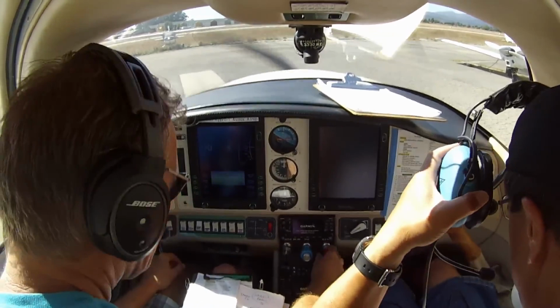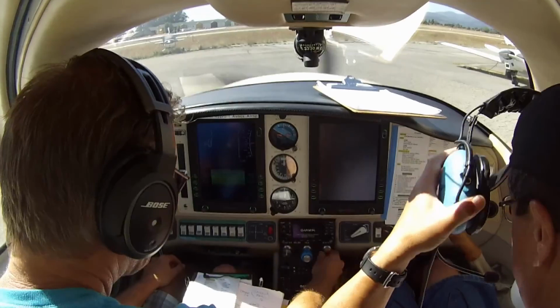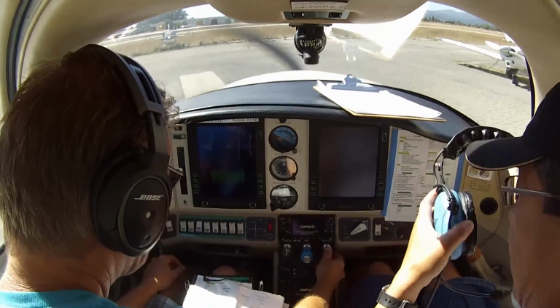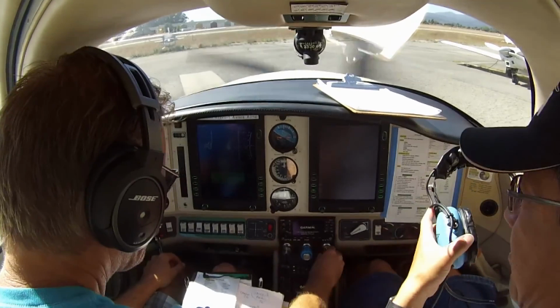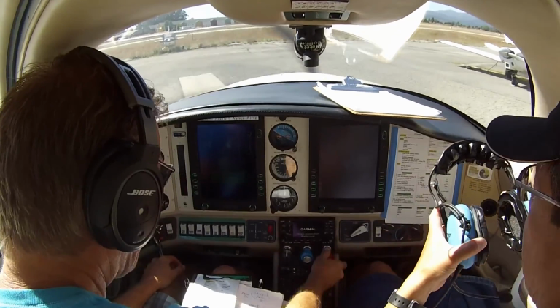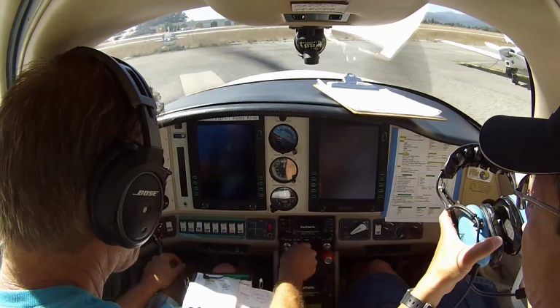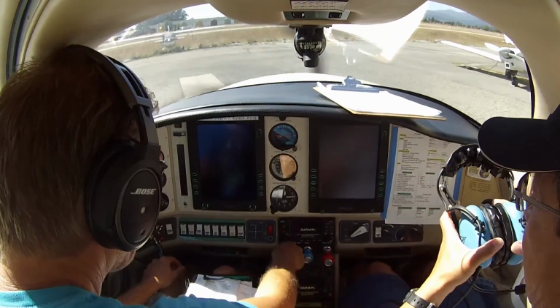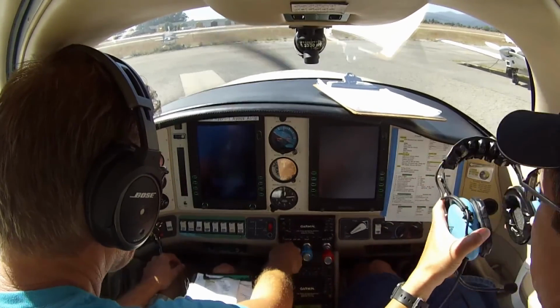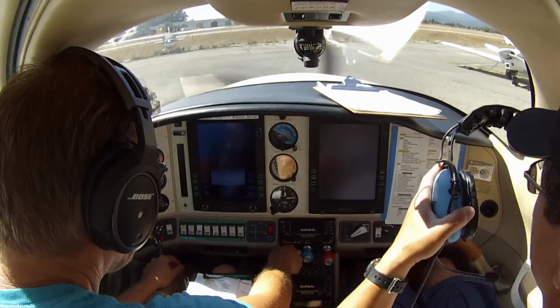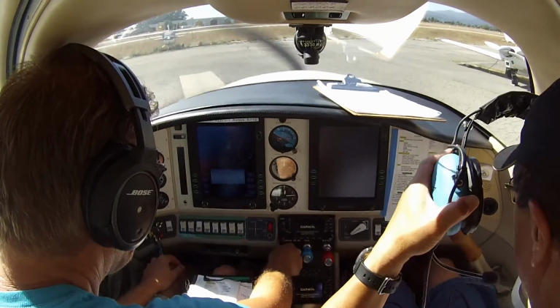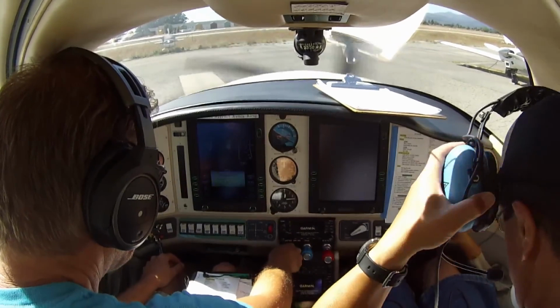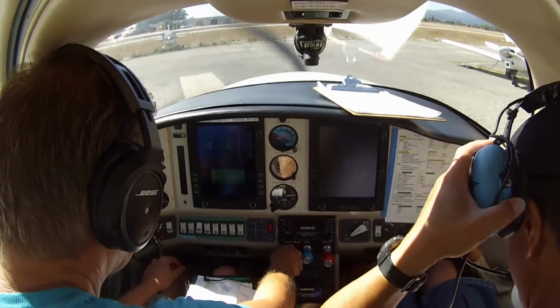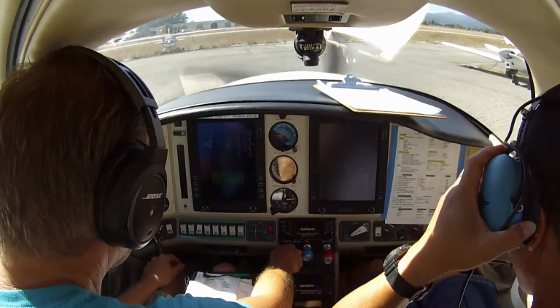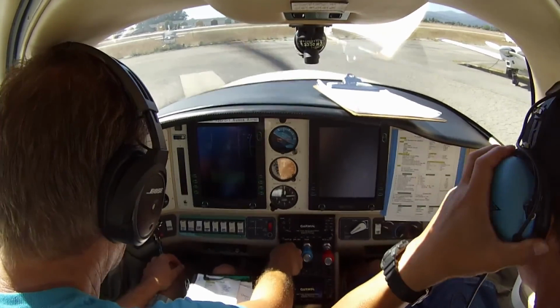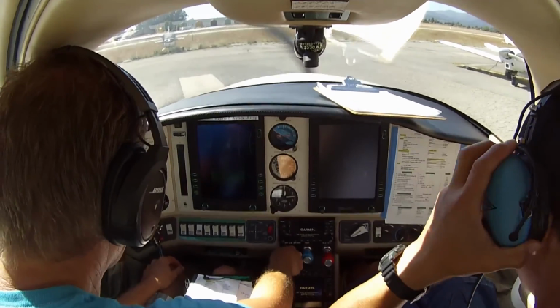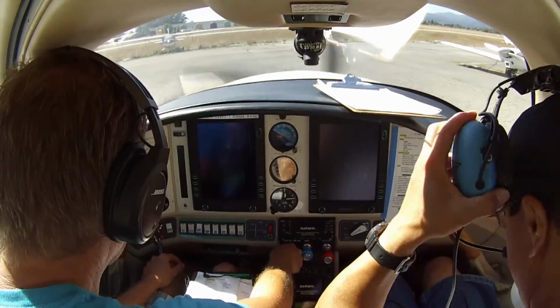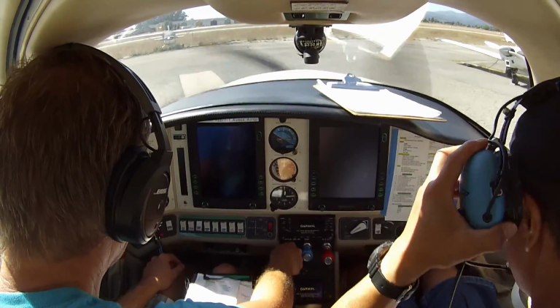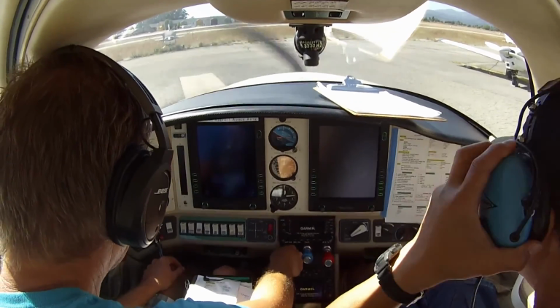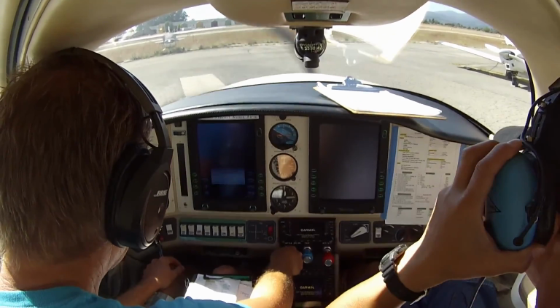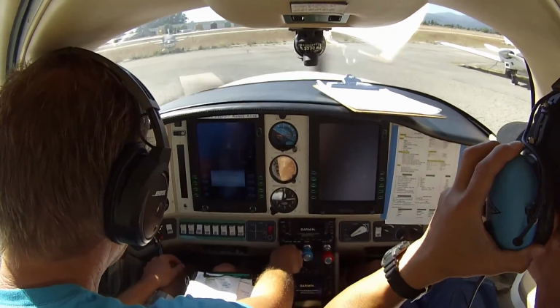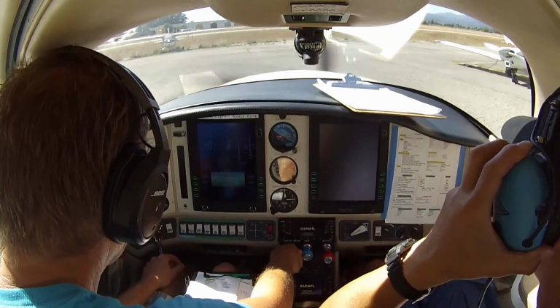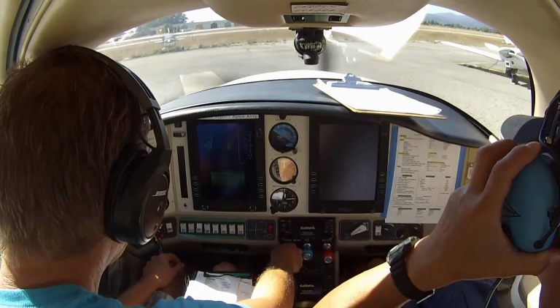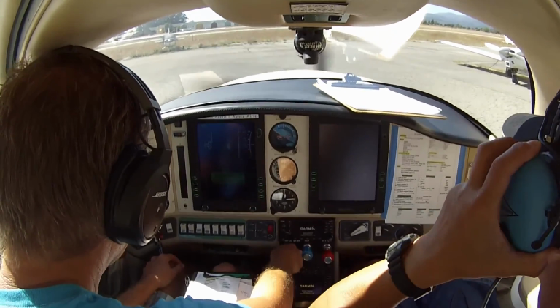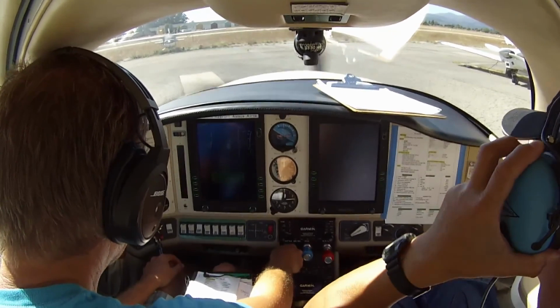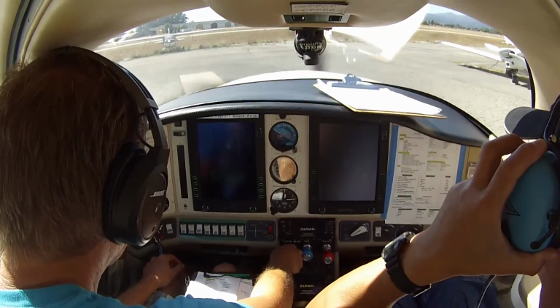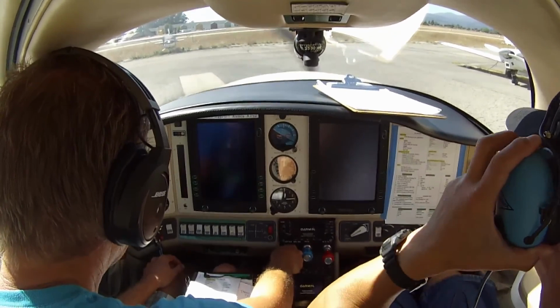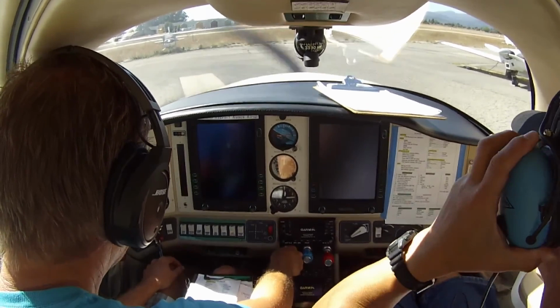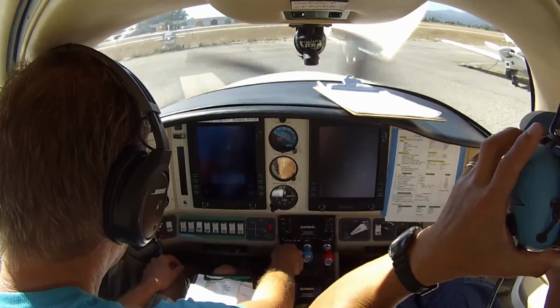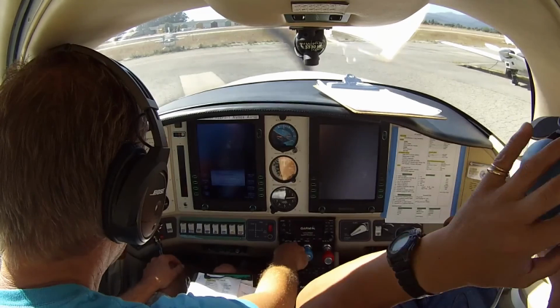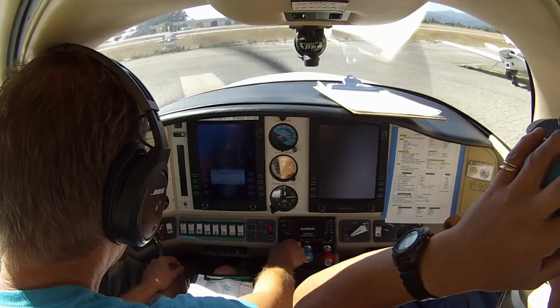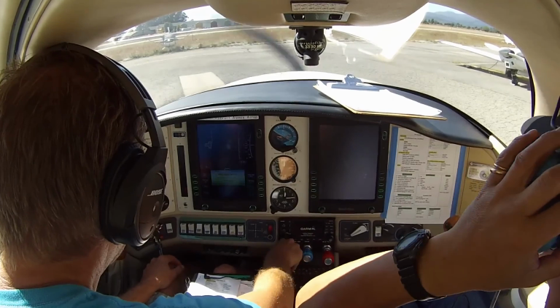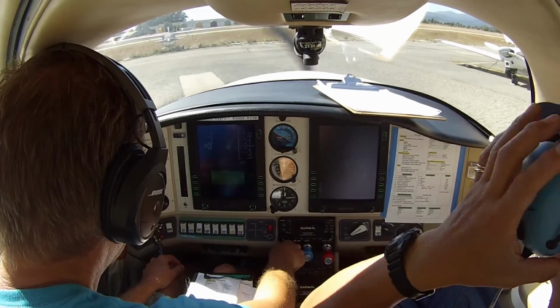Is there a mouse? Mouse on. Skyngar 5 Romeo Tango is left base 2-0, Watsonville.